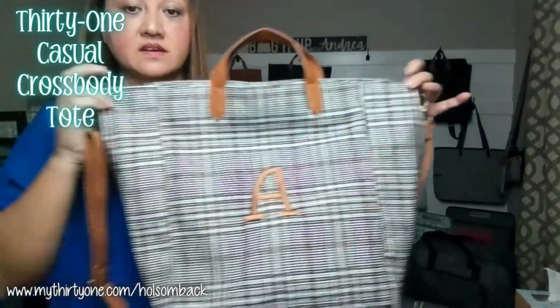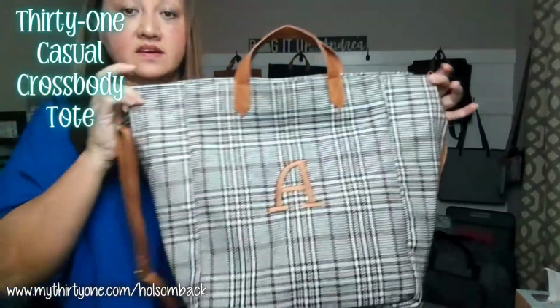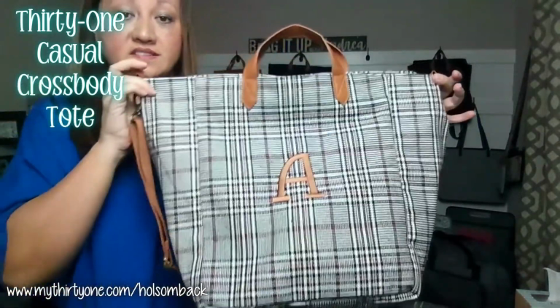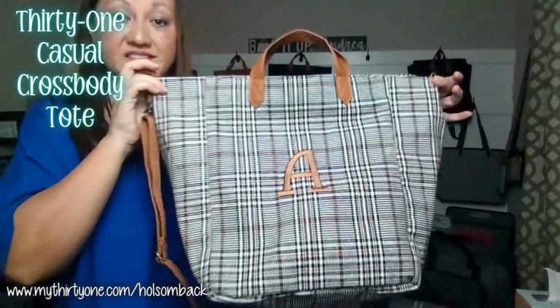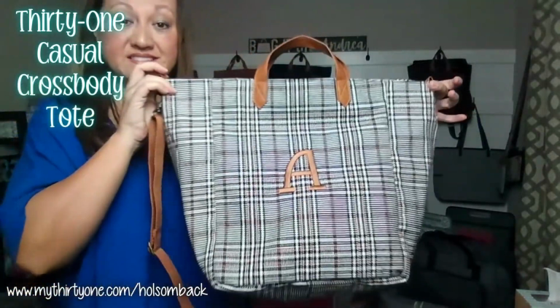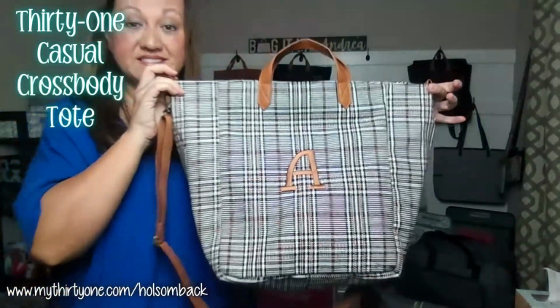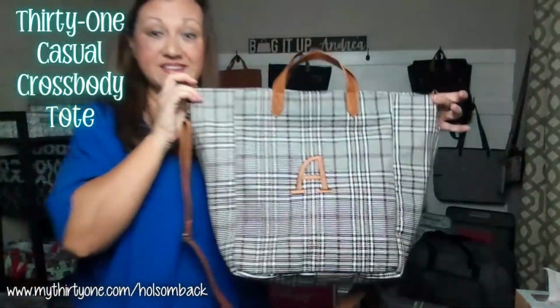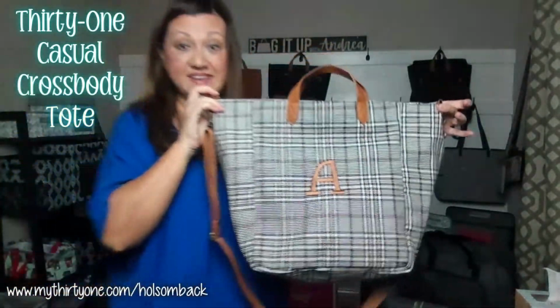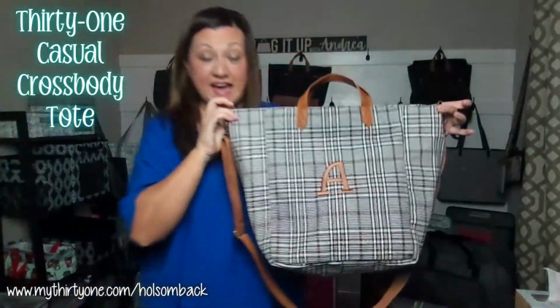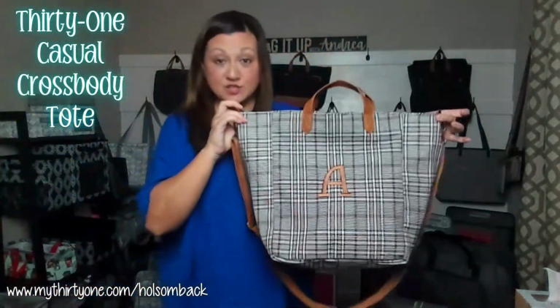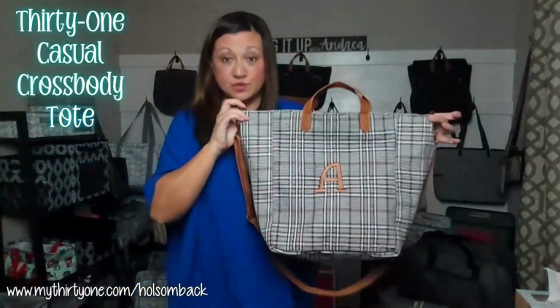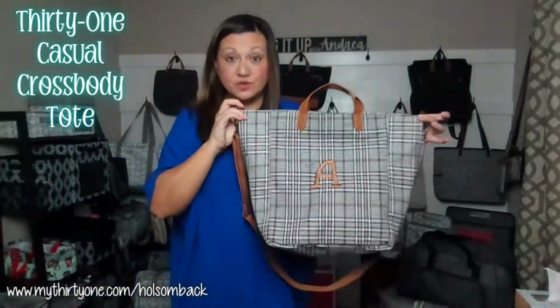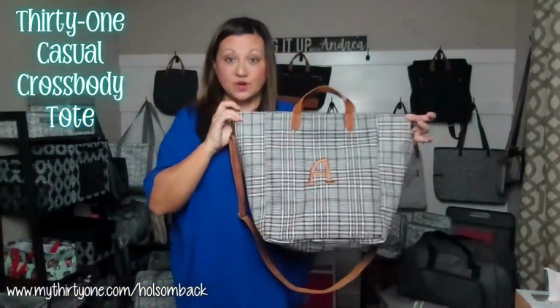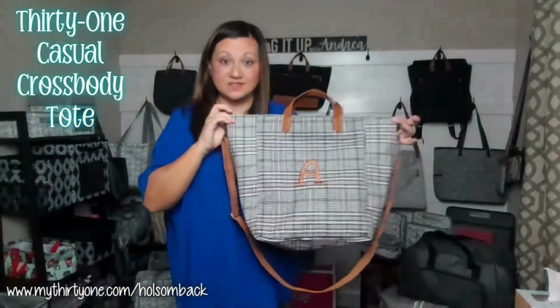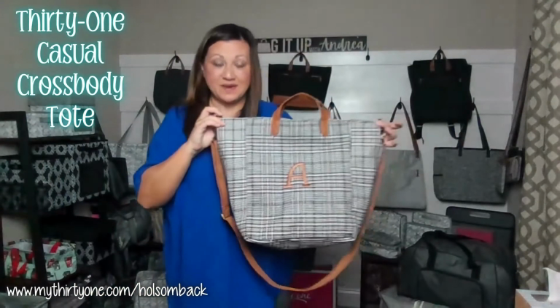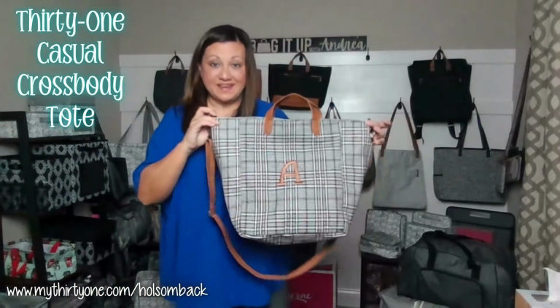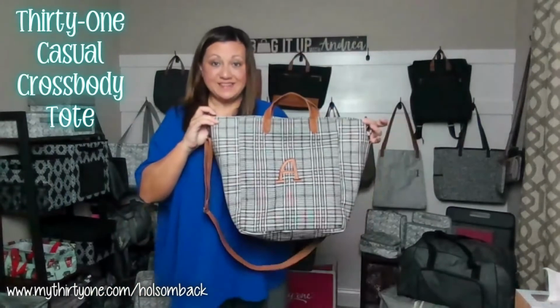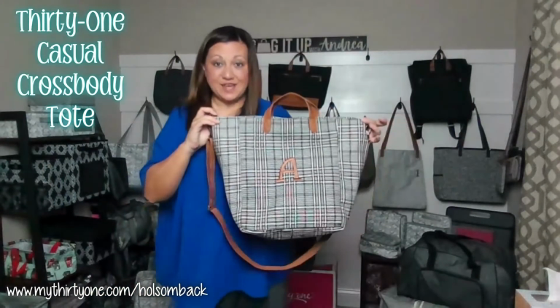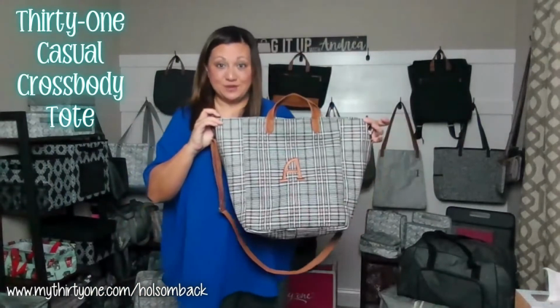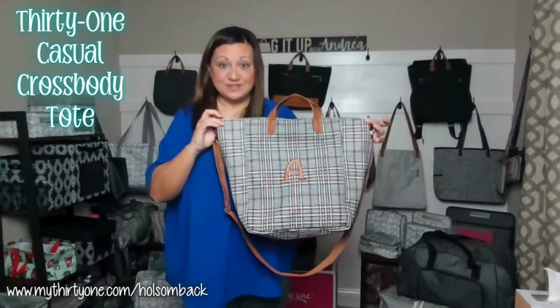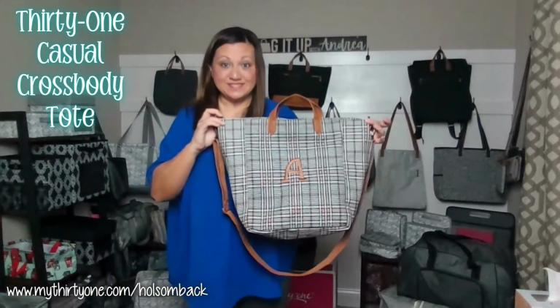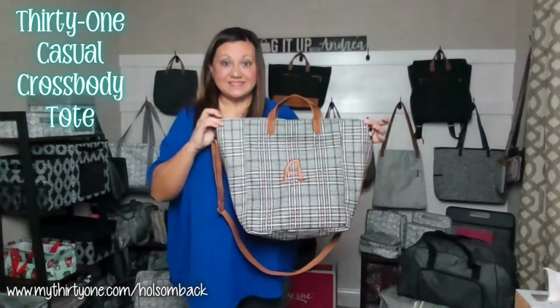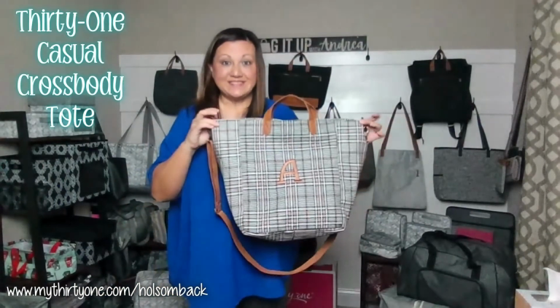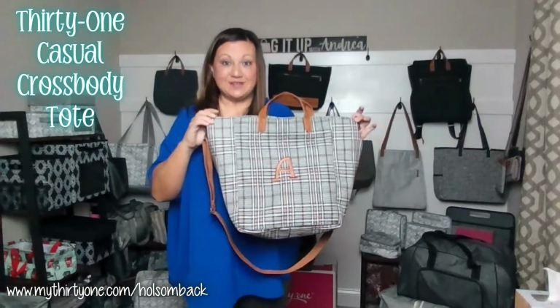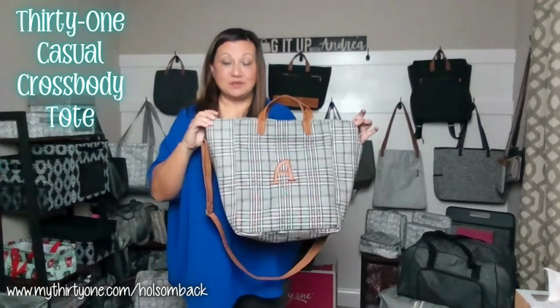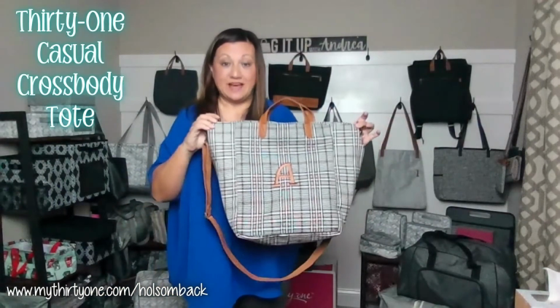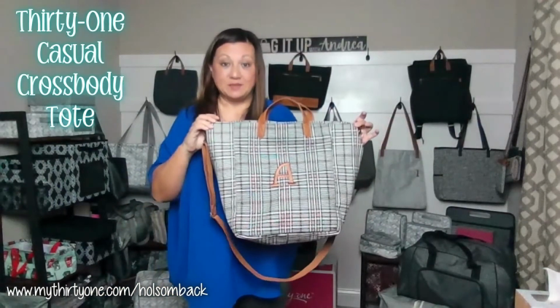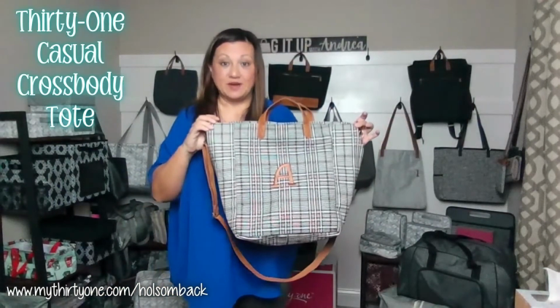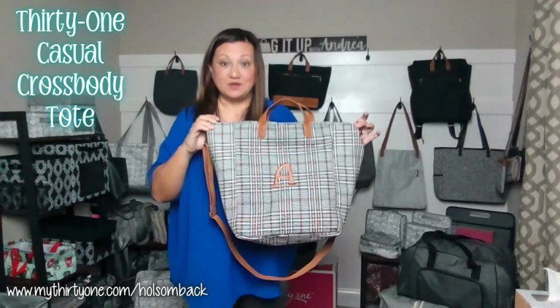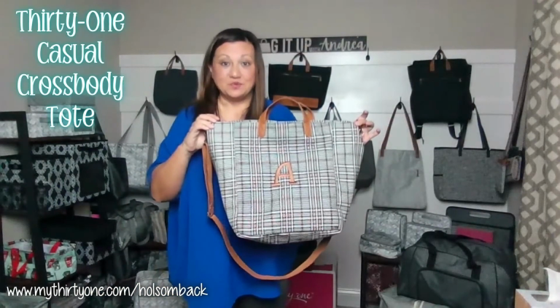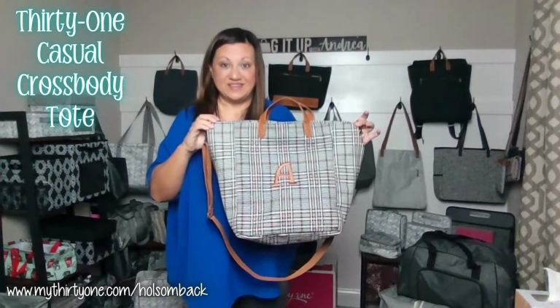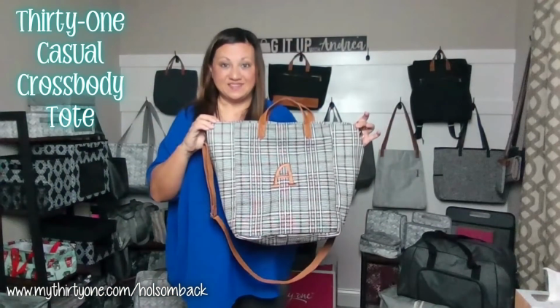So this is the Casual Crossbody Tote in Plaid About You Weave.